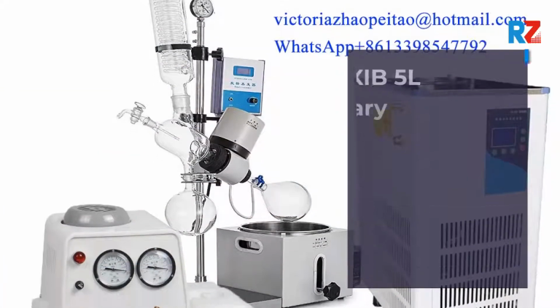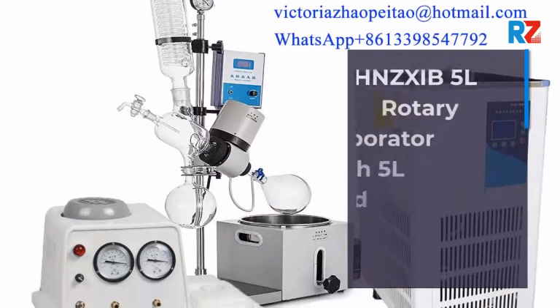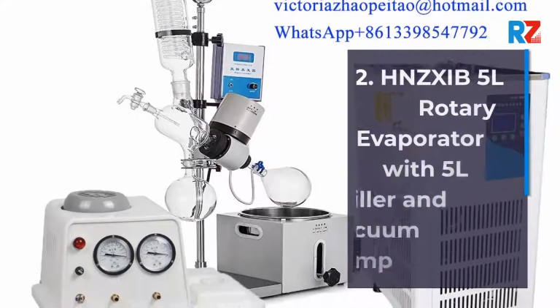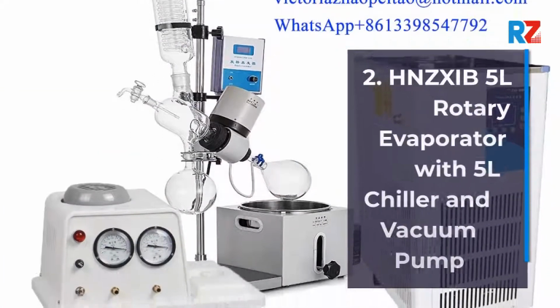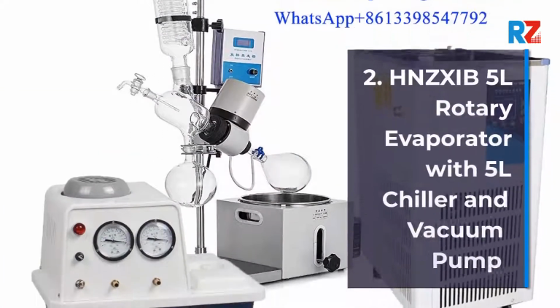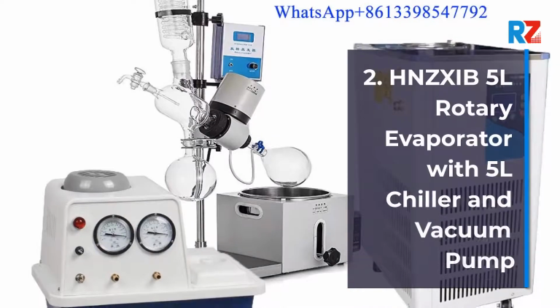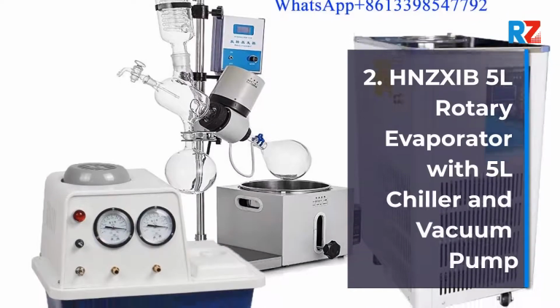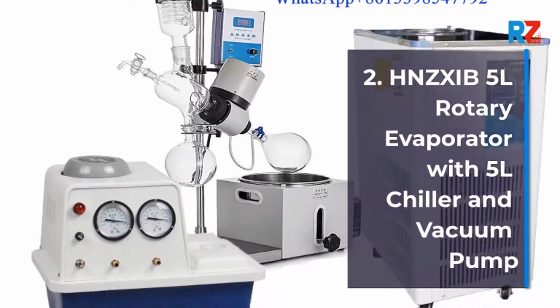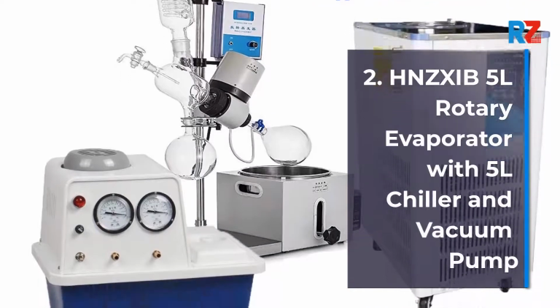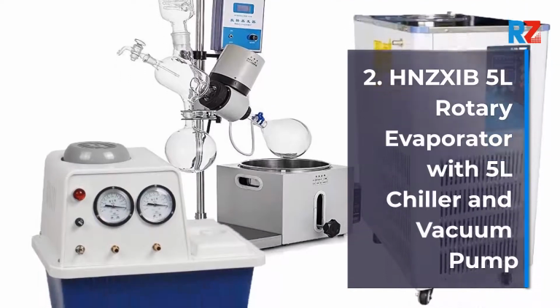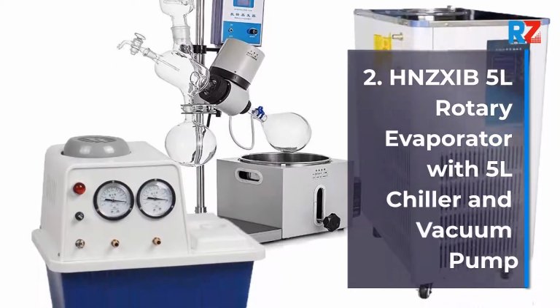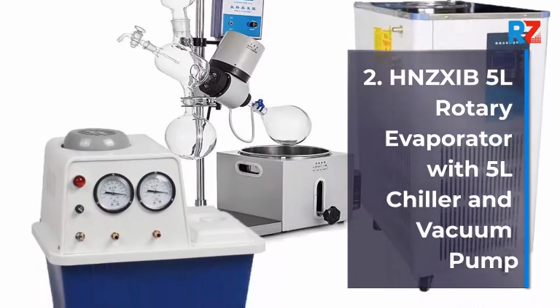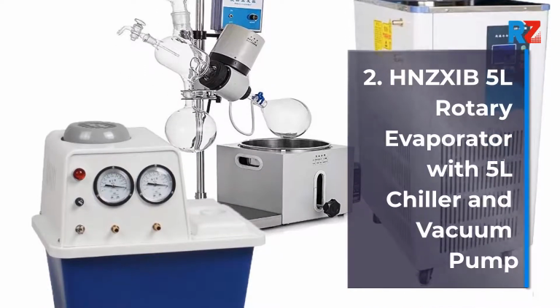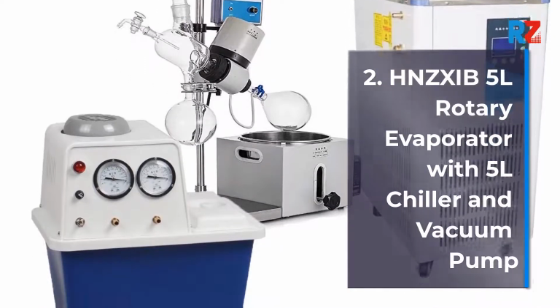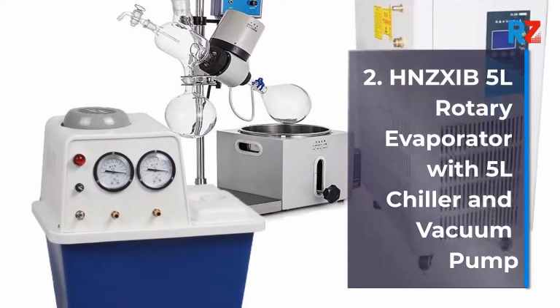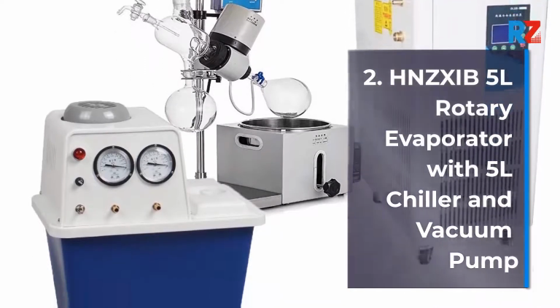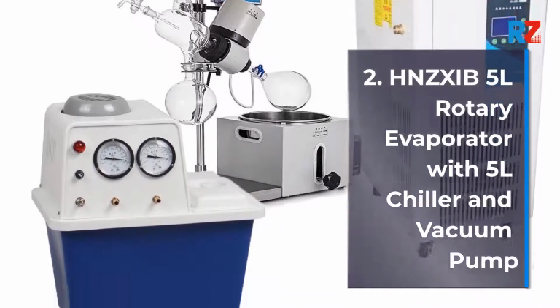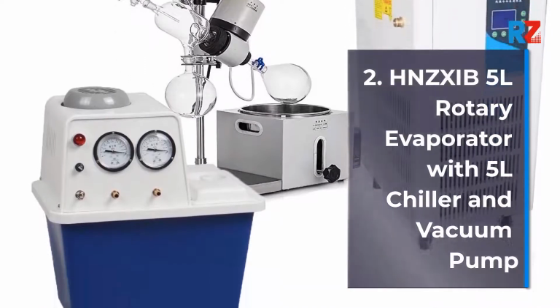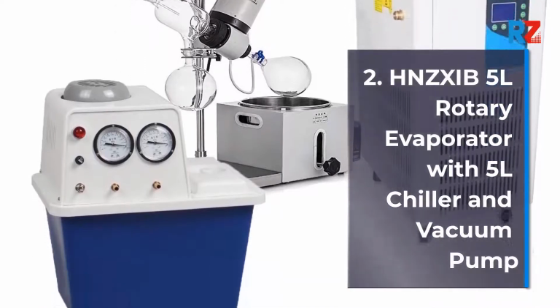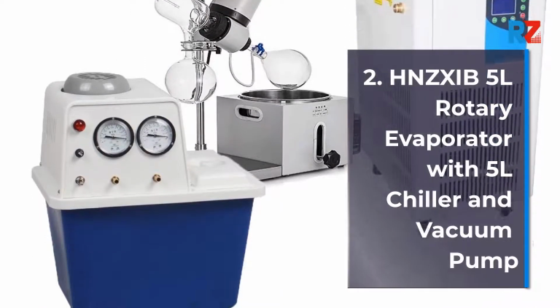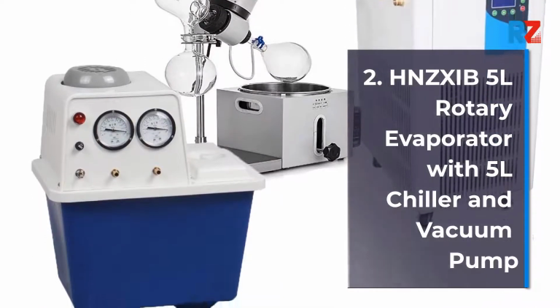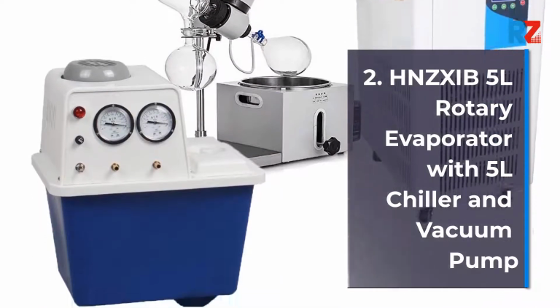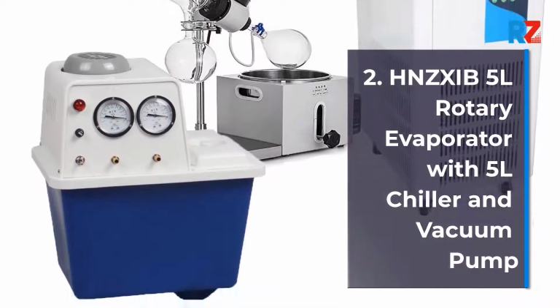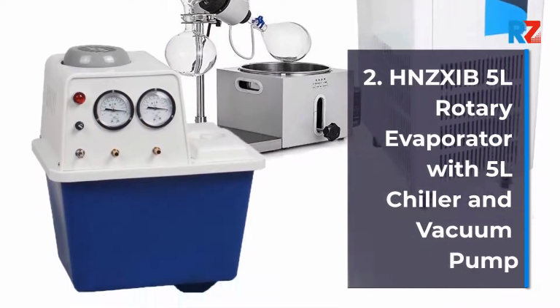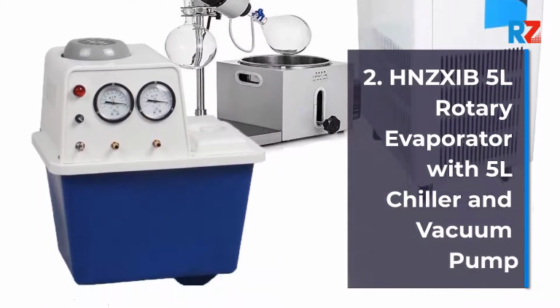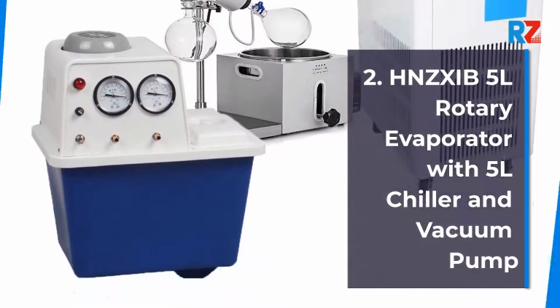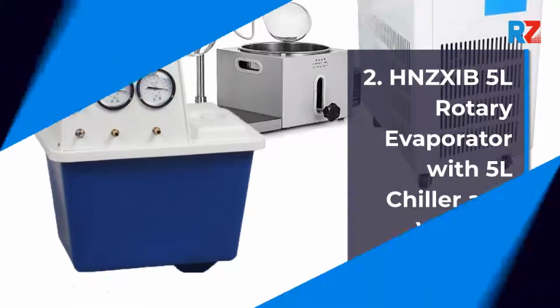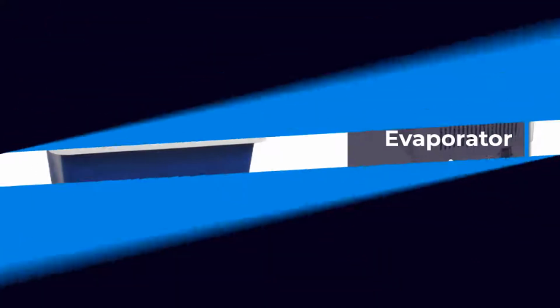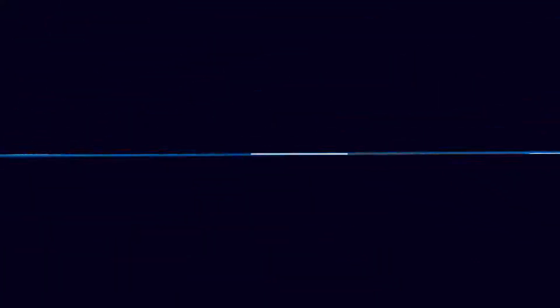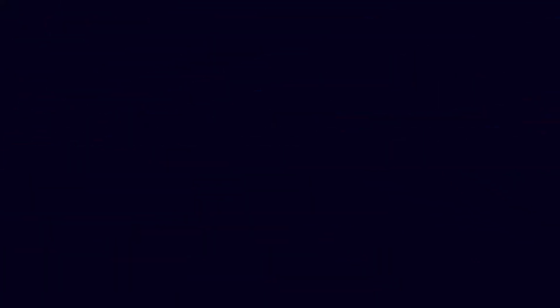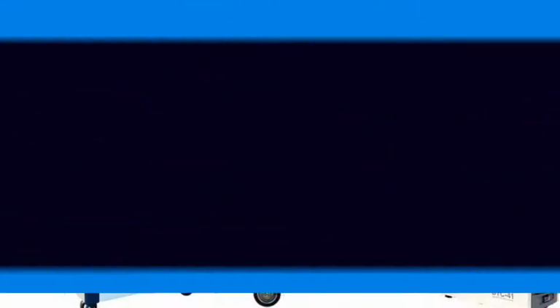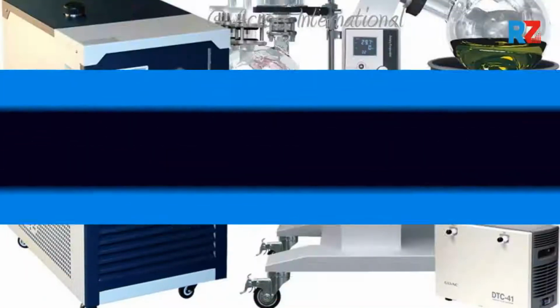2. 5 Liters Rotary Evaporator with 5 Liters Chiller and Vacuum Pump.